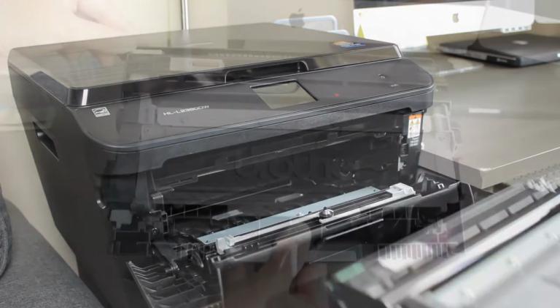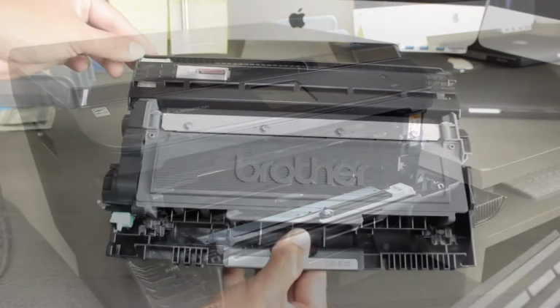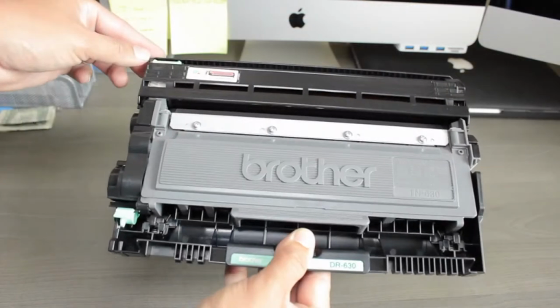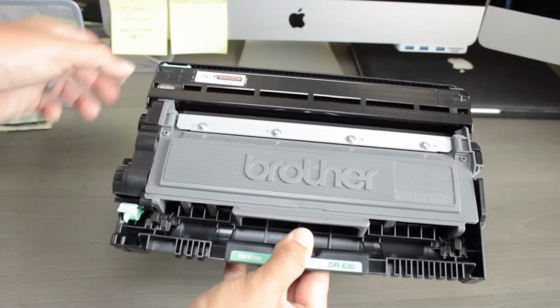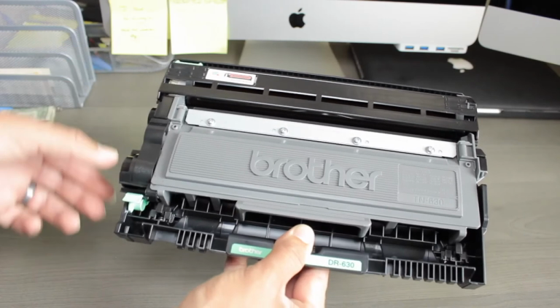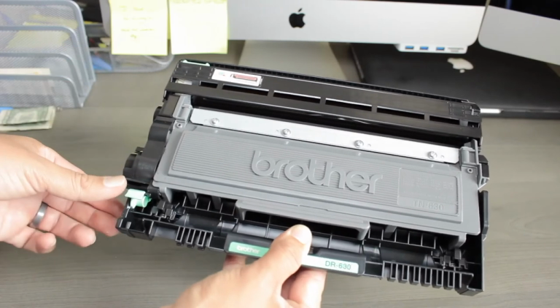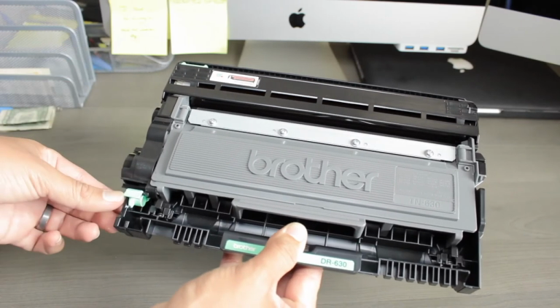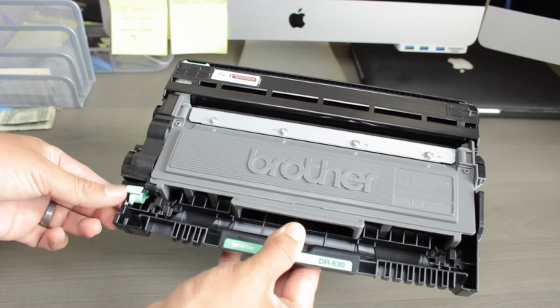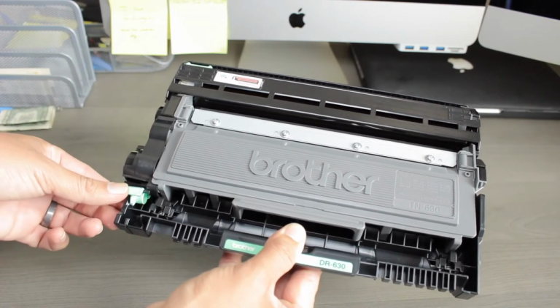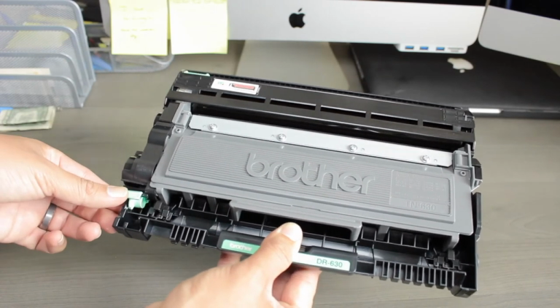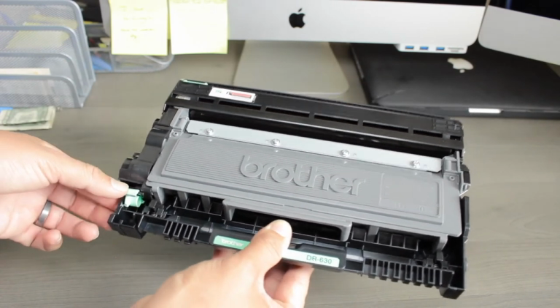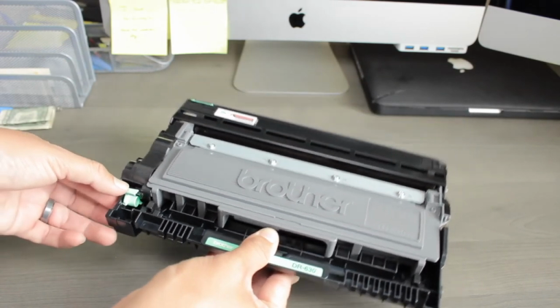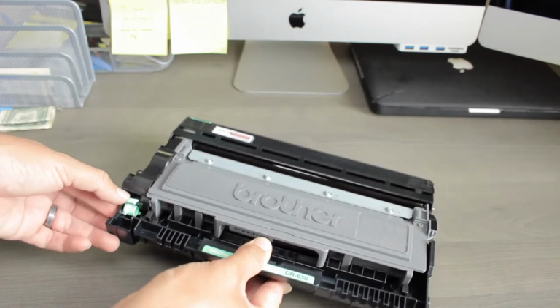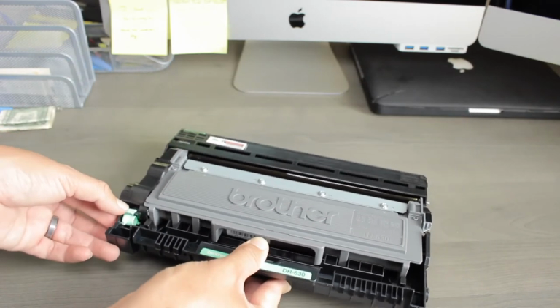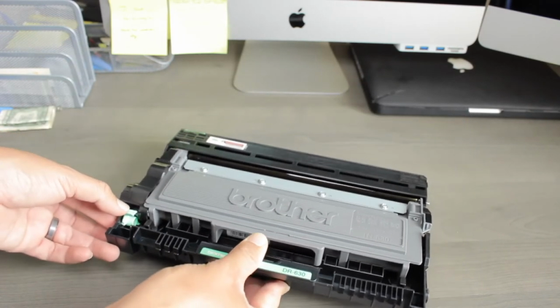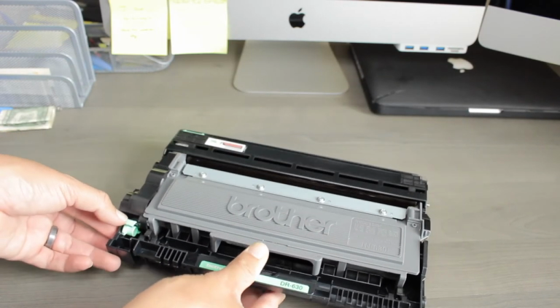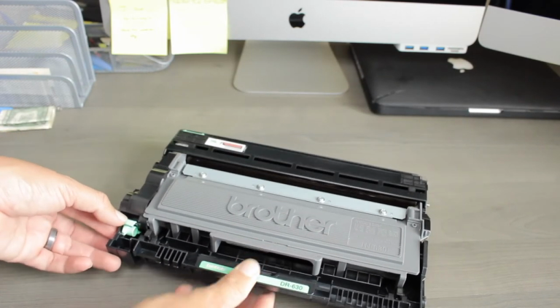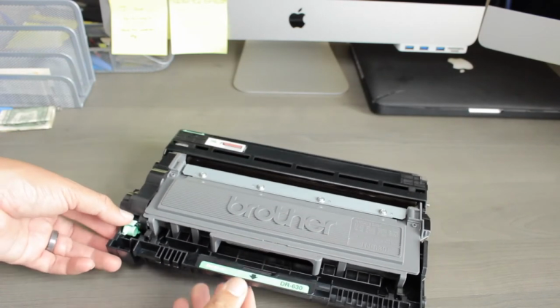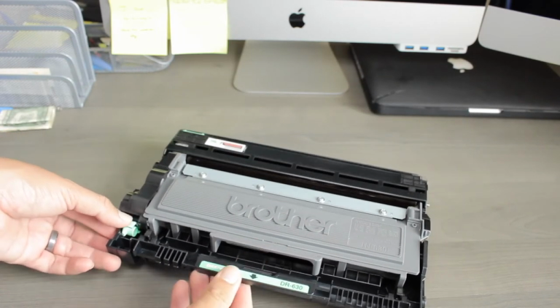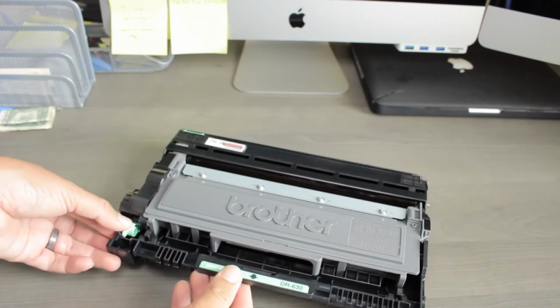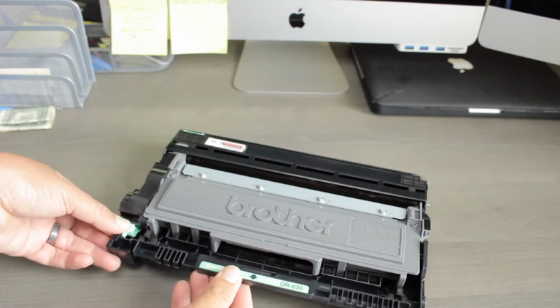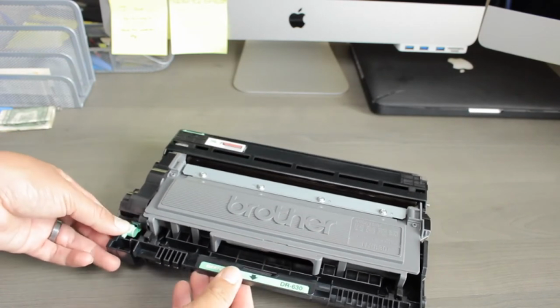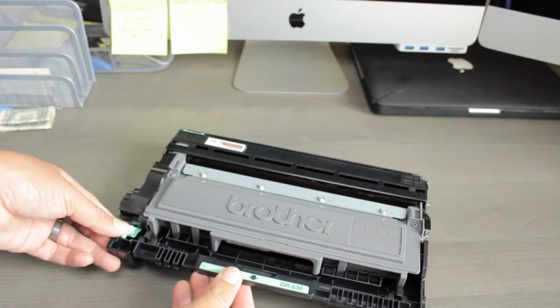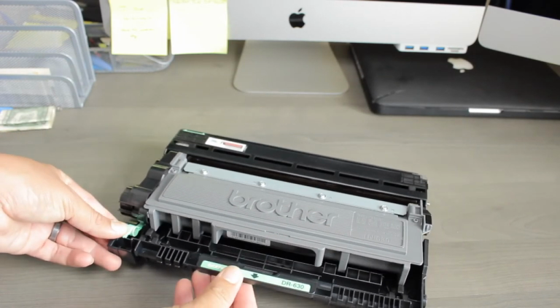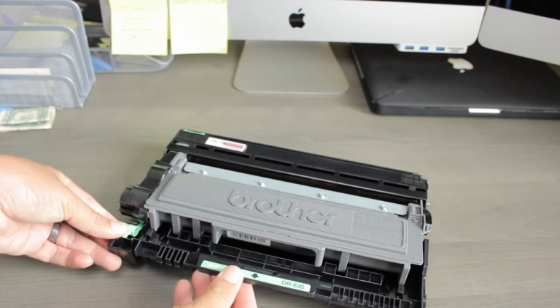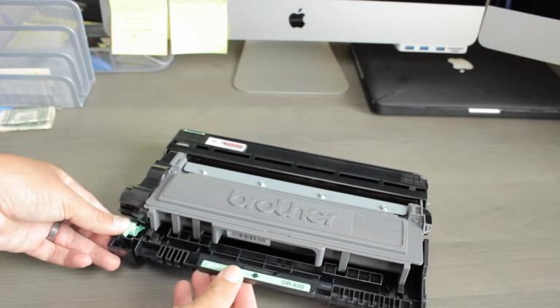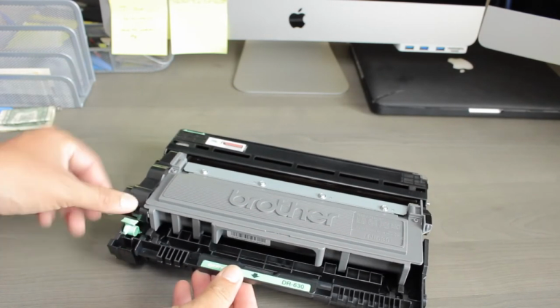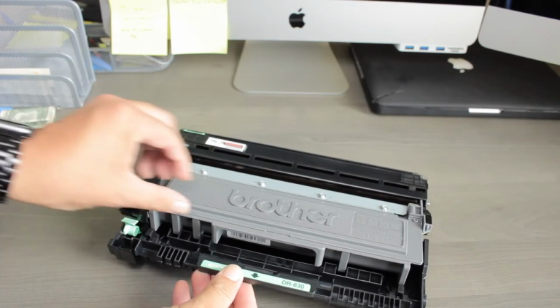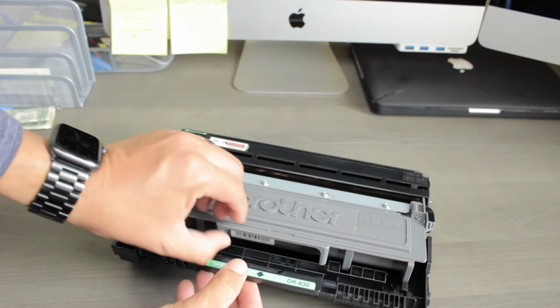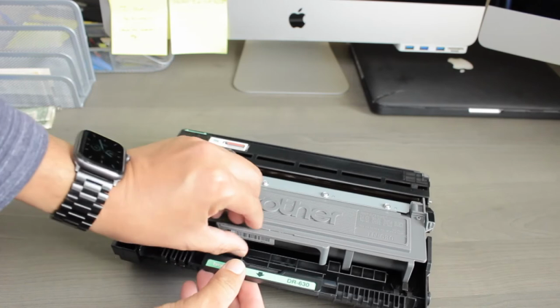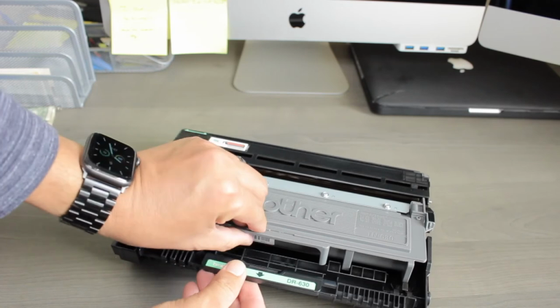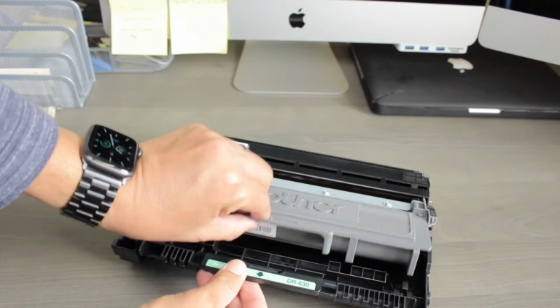The toner case has a small green handle that you will need to push to release the toner. Remove the empty toner.